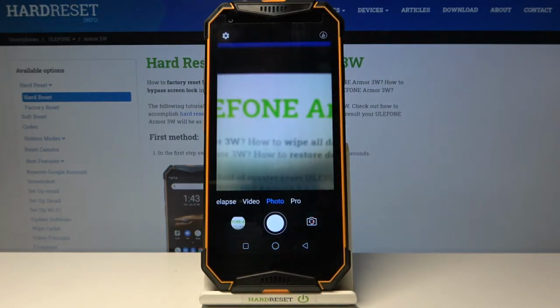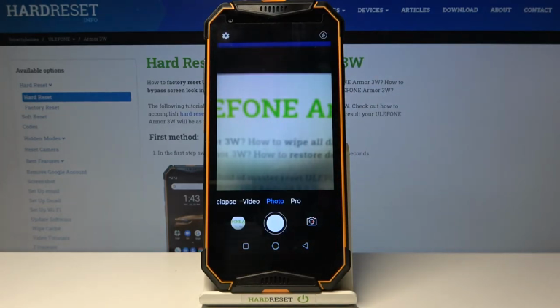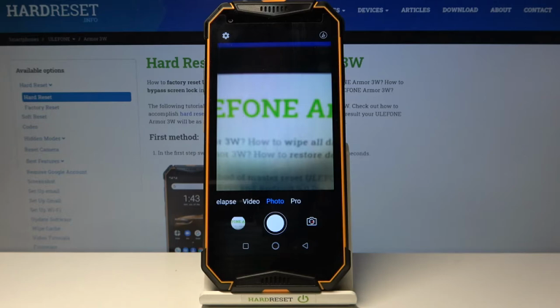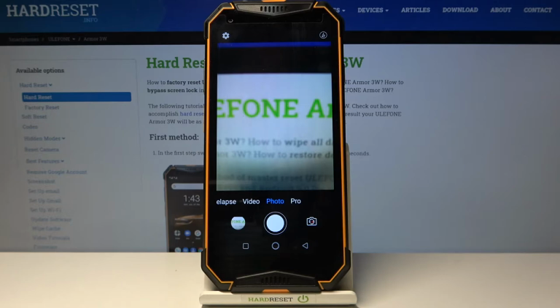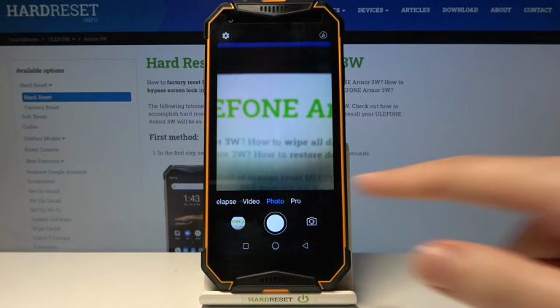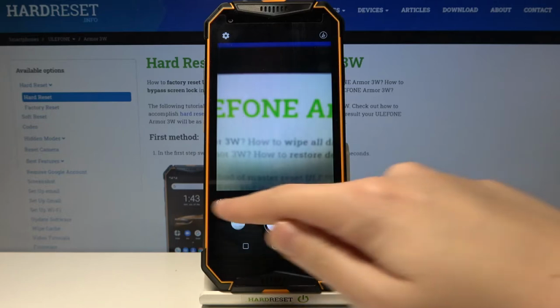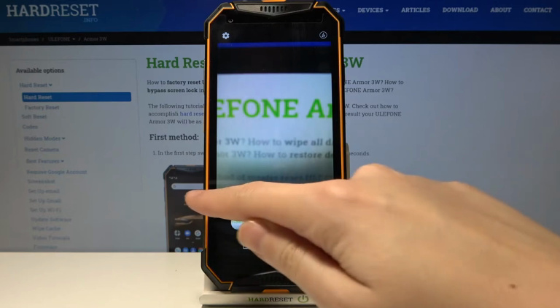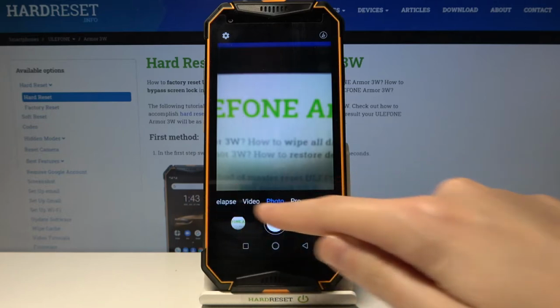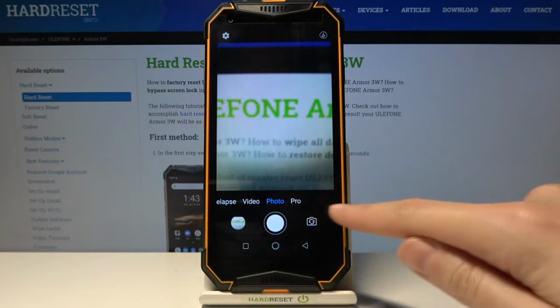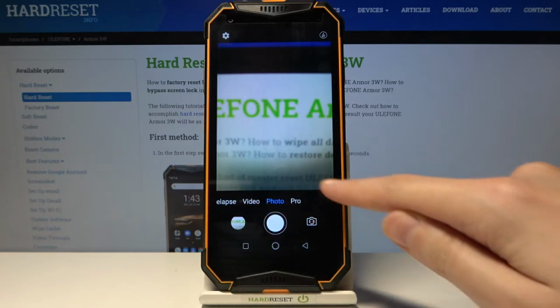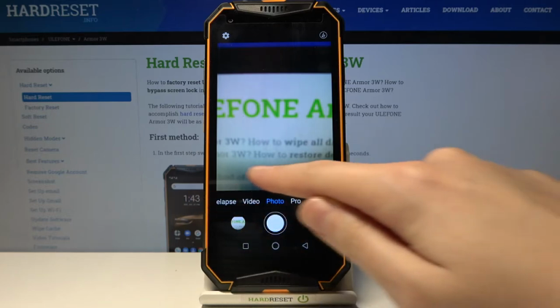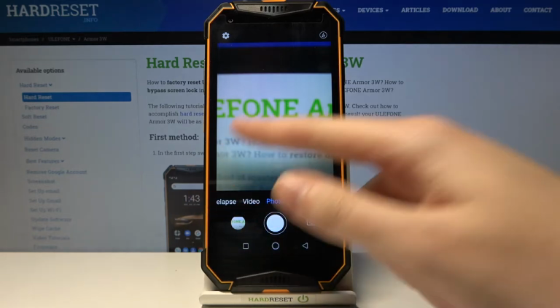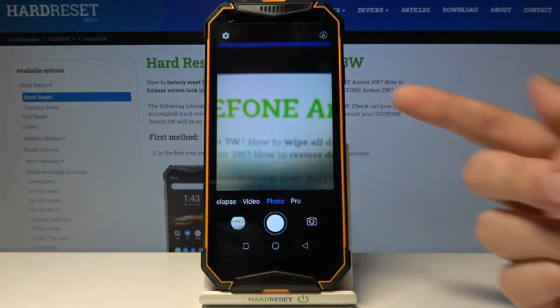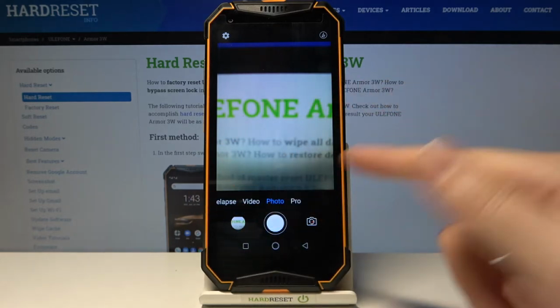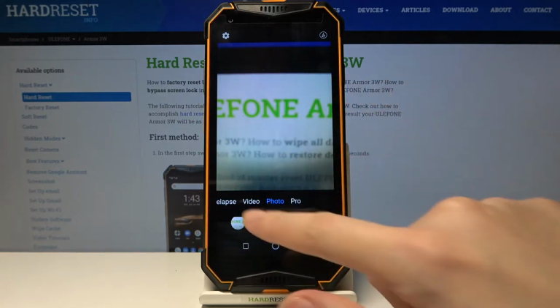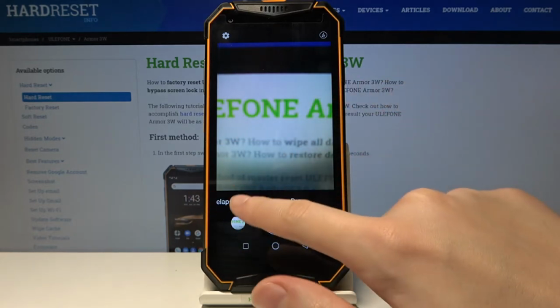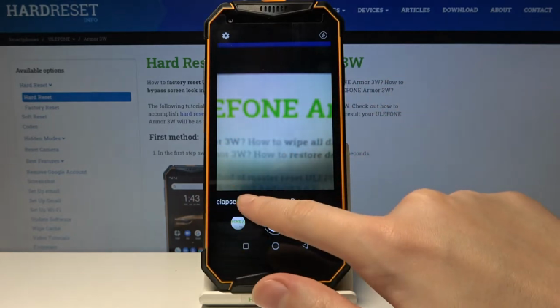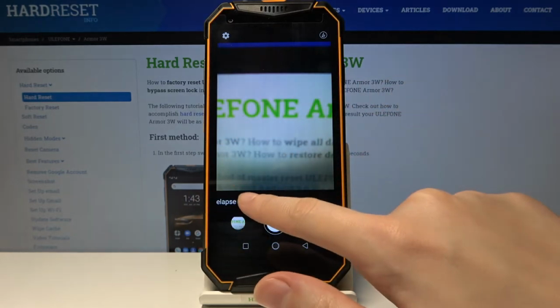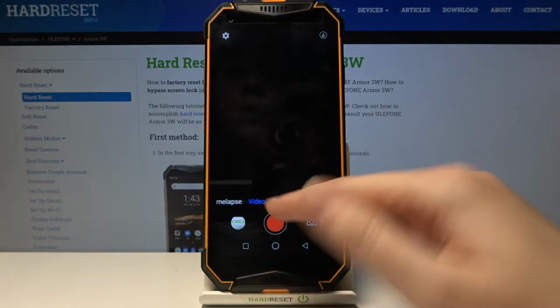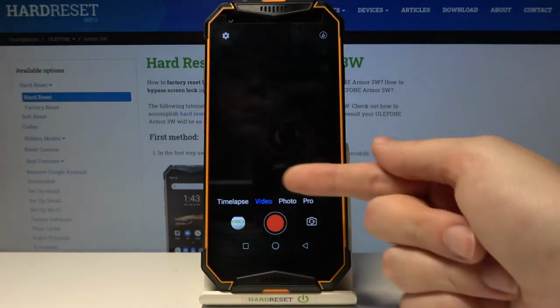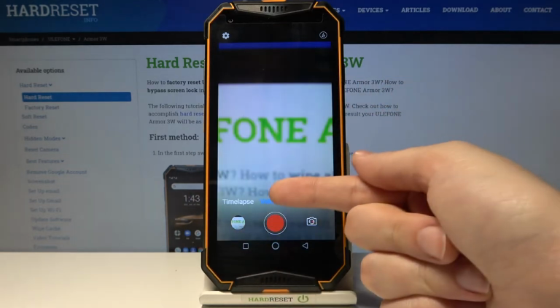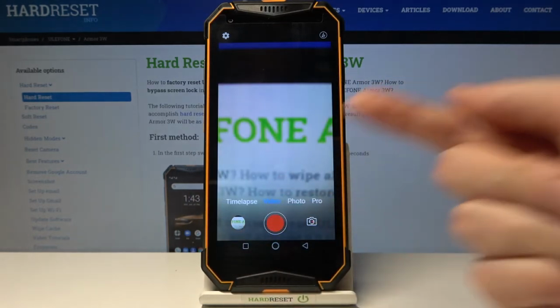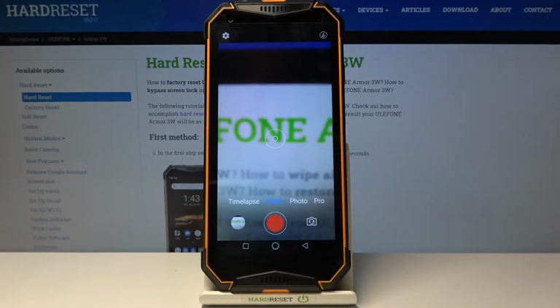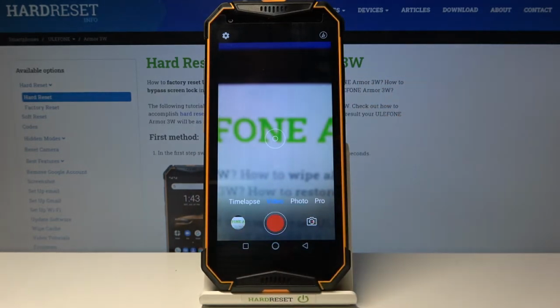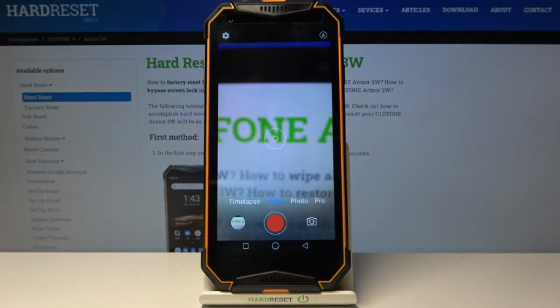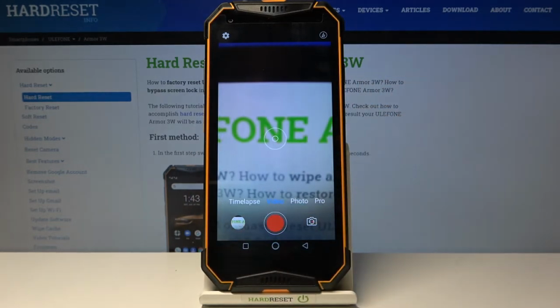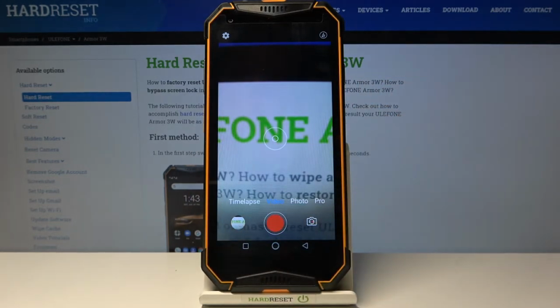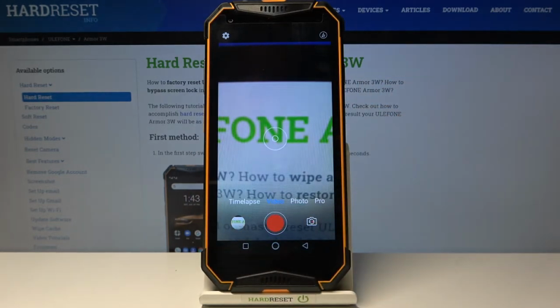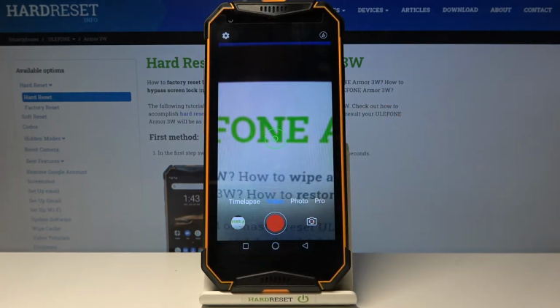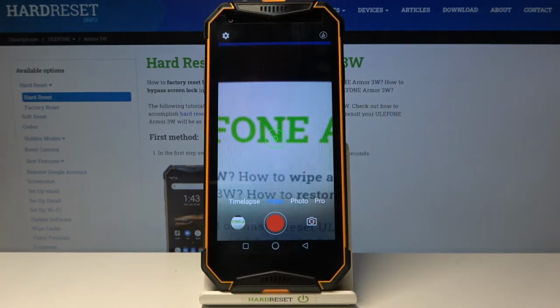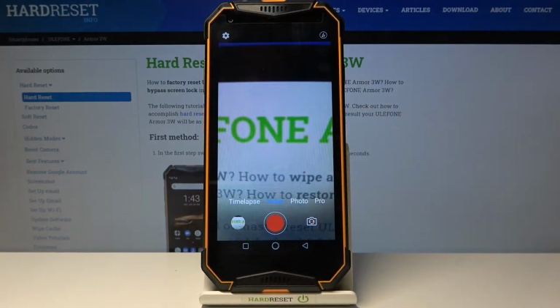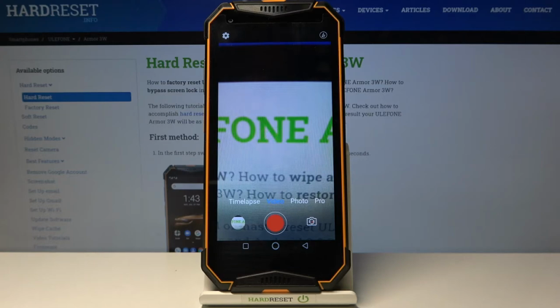Let's change it by using the settings bar and simply going to the left to the video mode. So here we are.